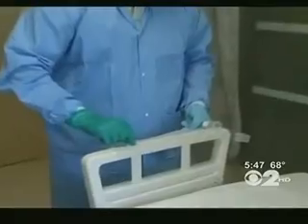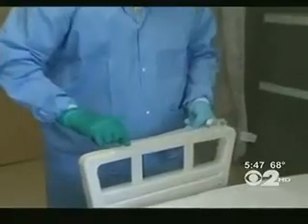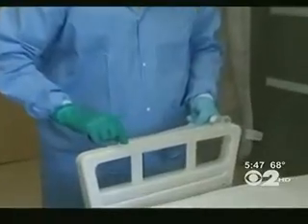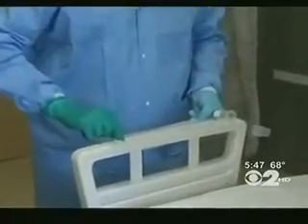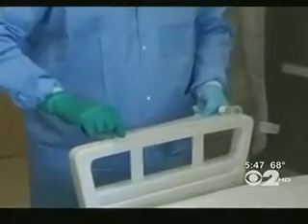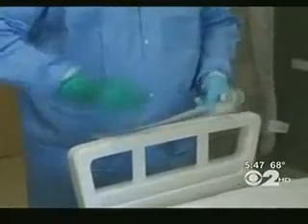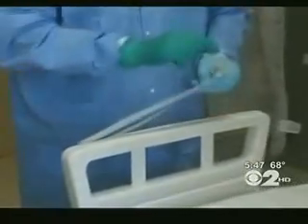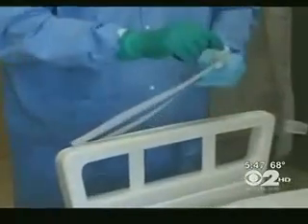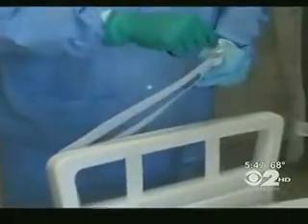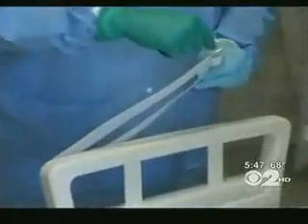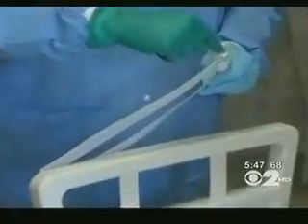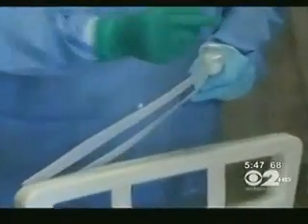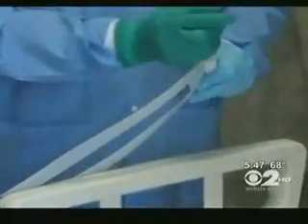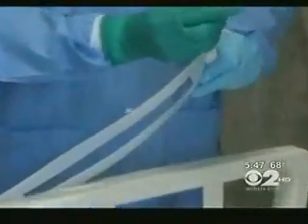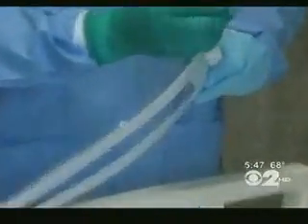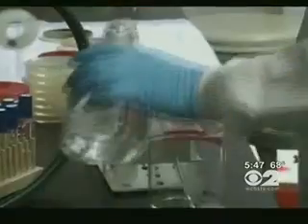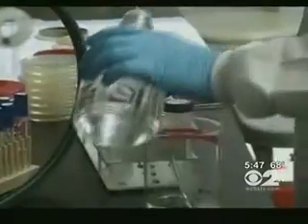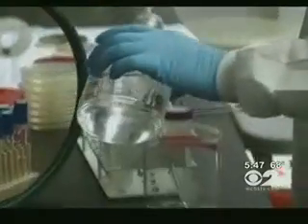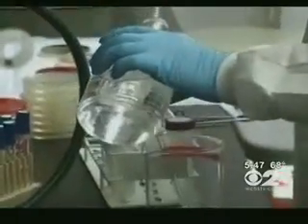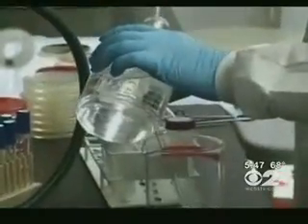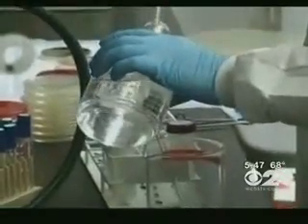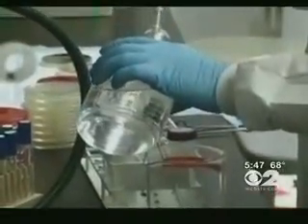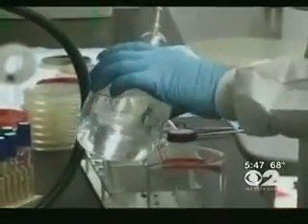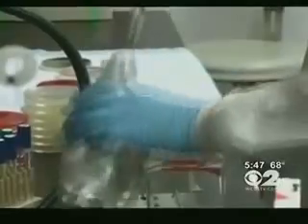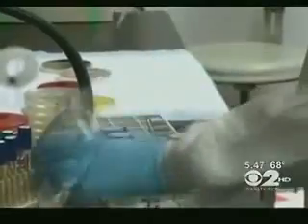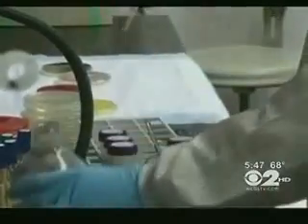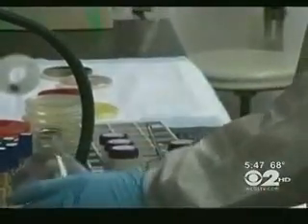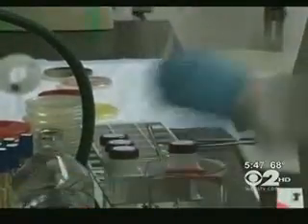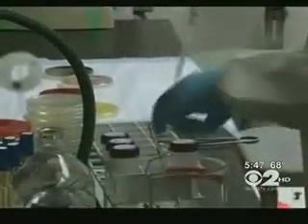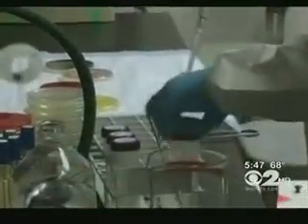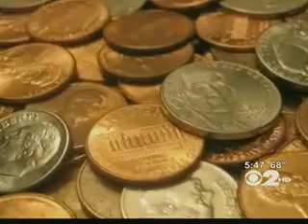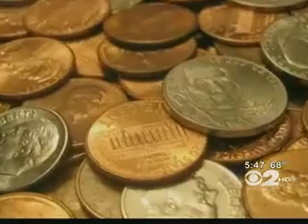Now, six years later, a trial is underway to do just that — to reduce the spread of potentially deadly bacteria. They're using copper.